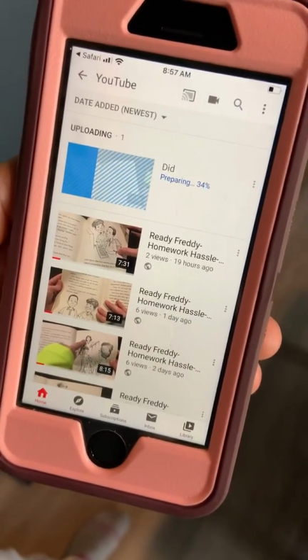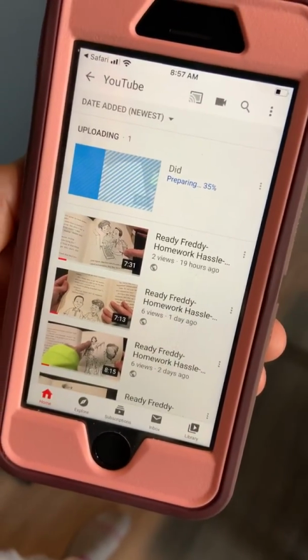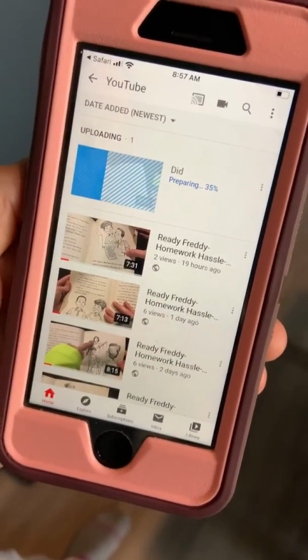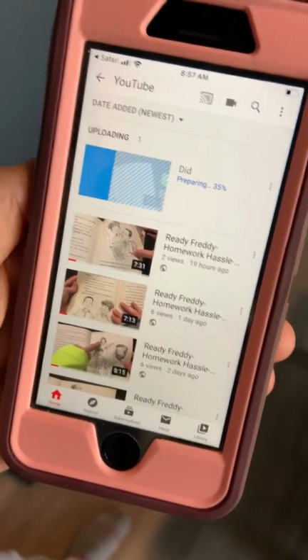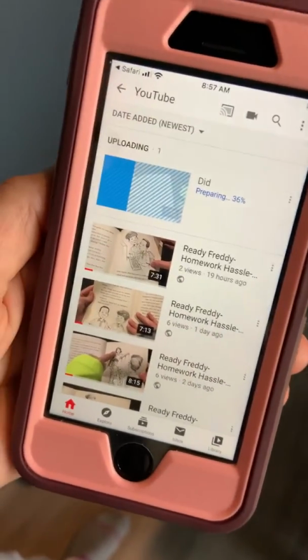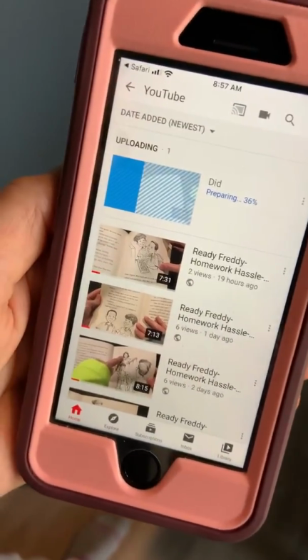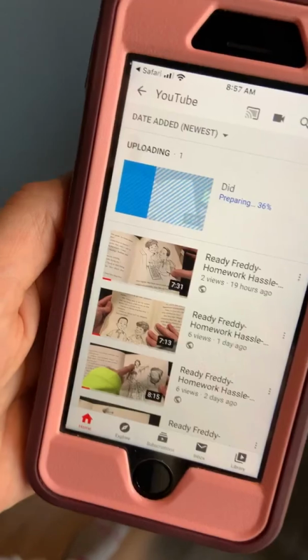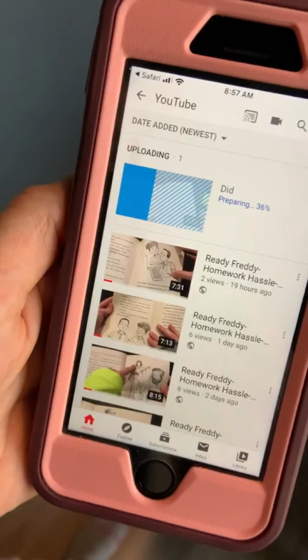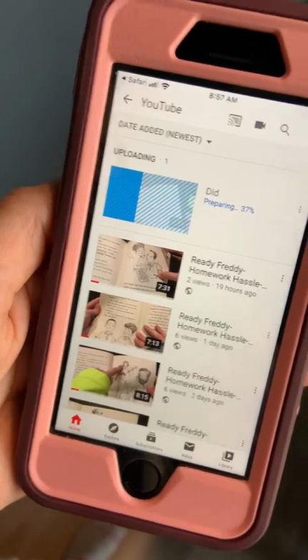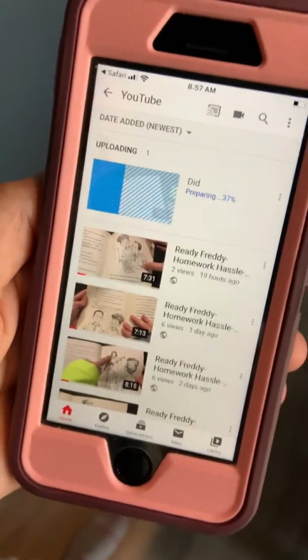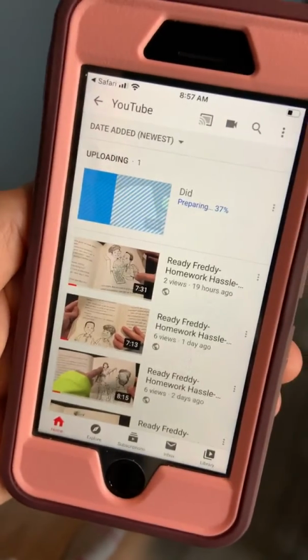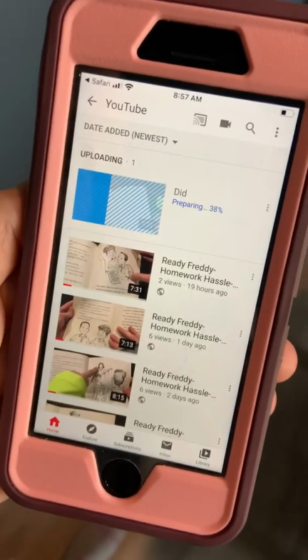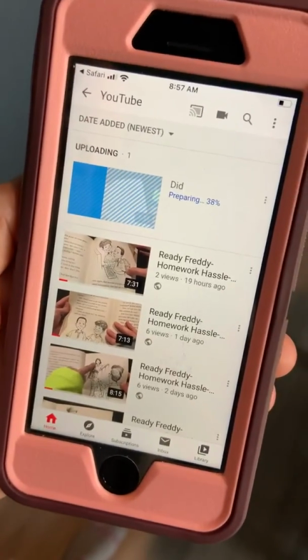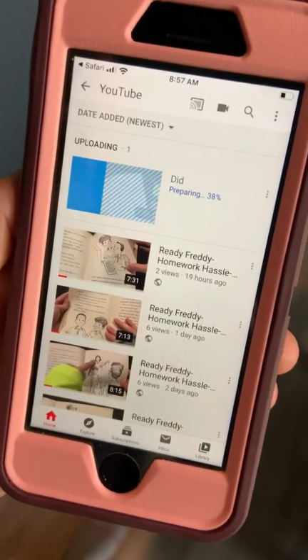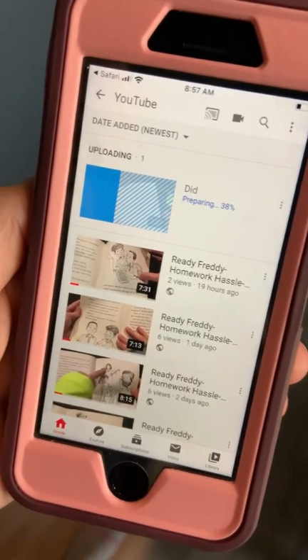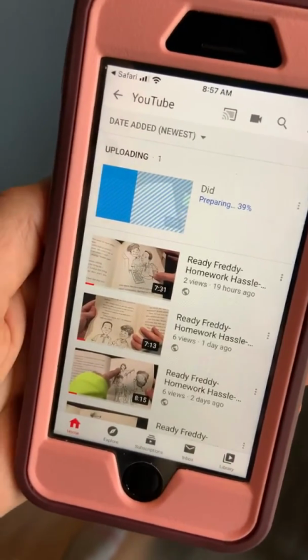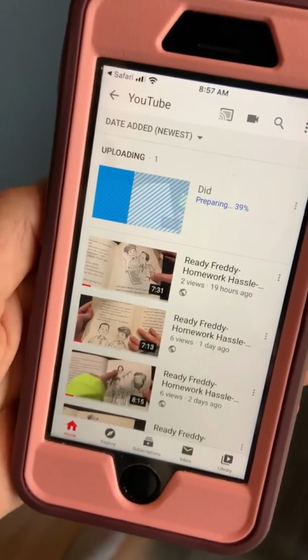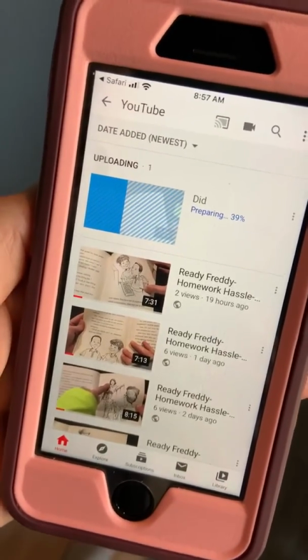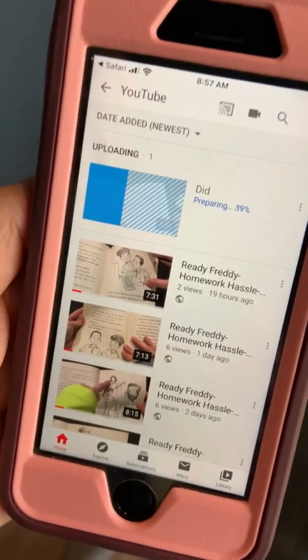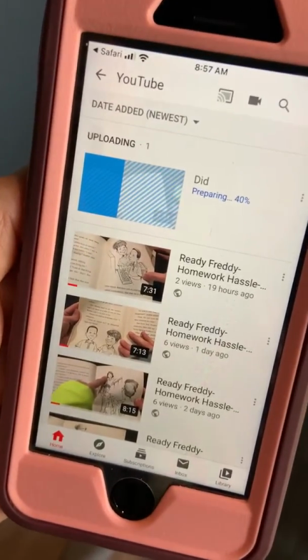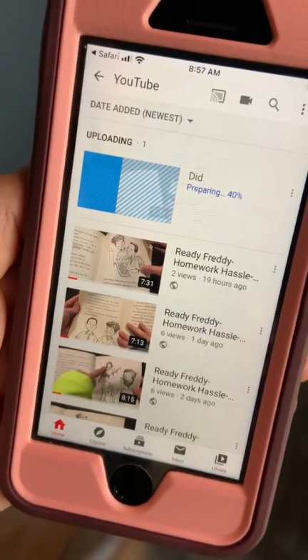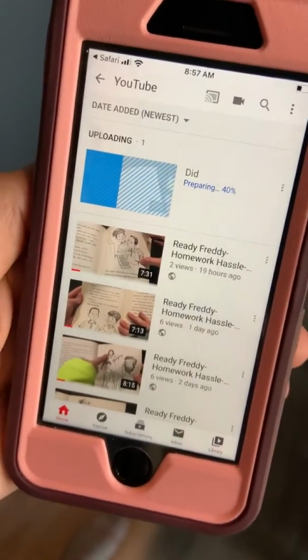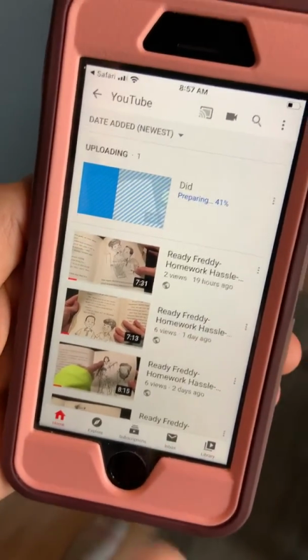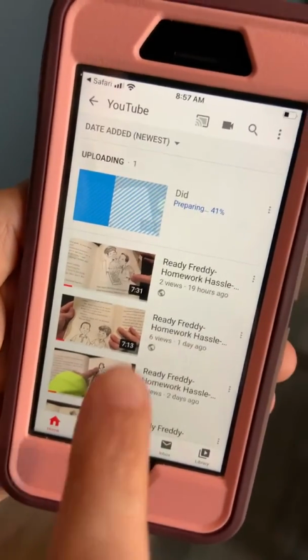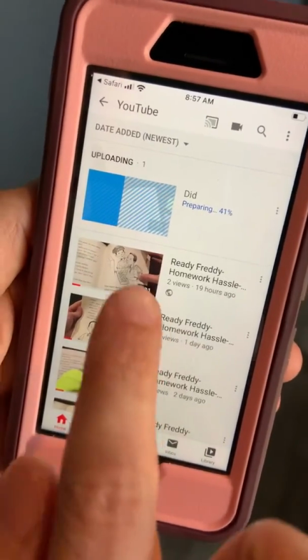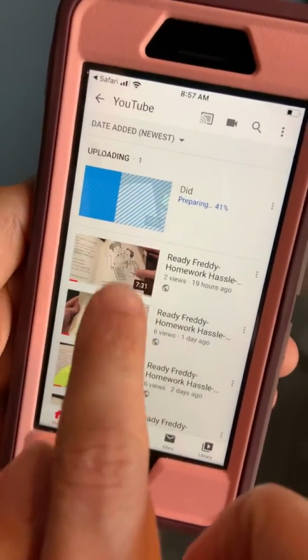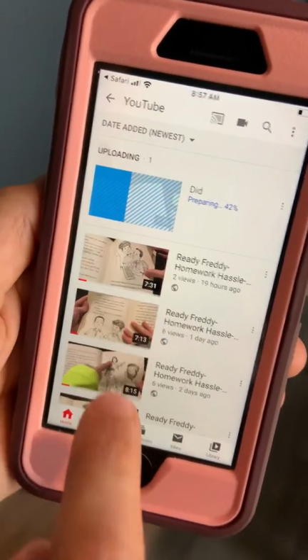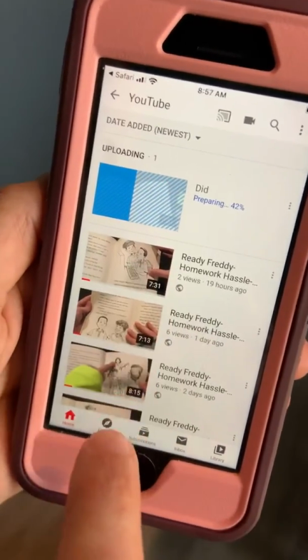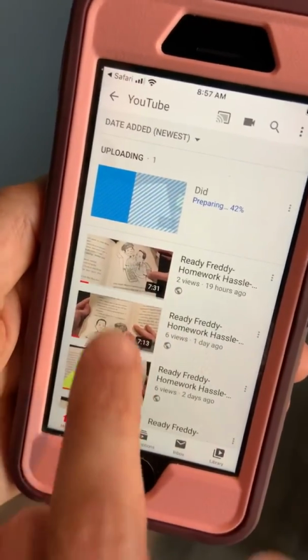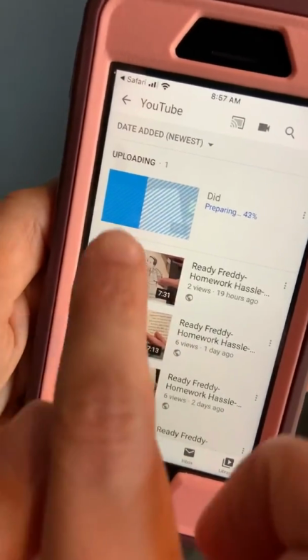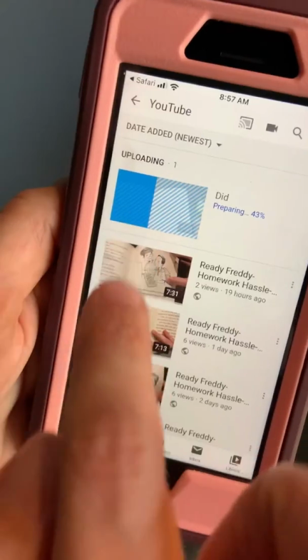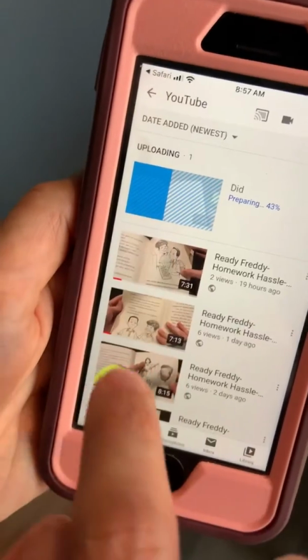It does take maybe four minutes or less, but when it is uploaded it'll just appear here in your library.